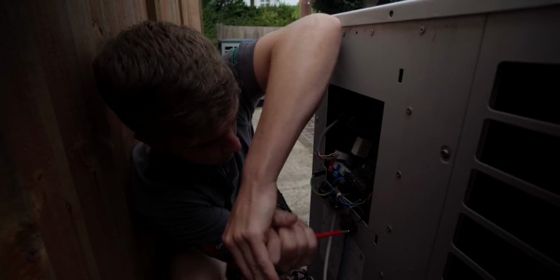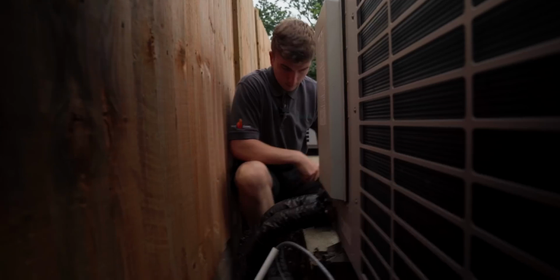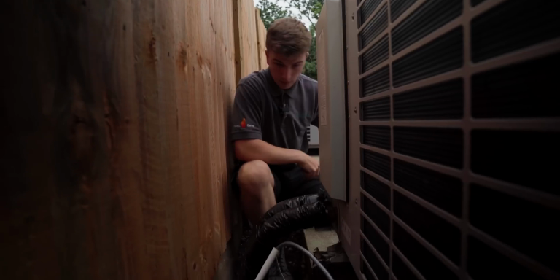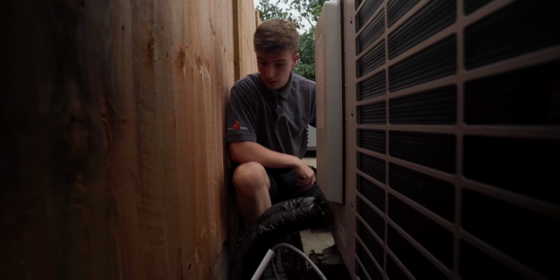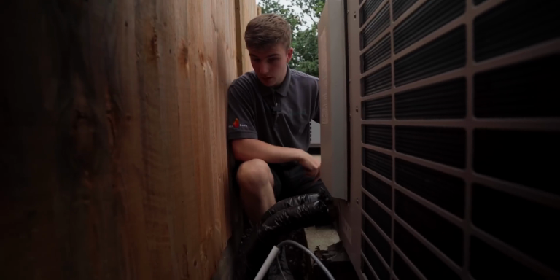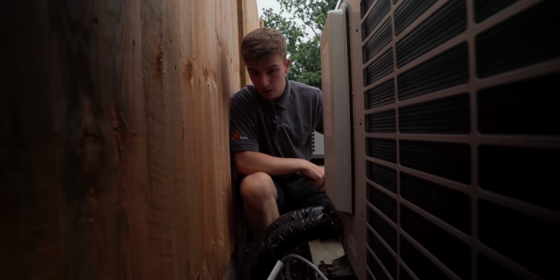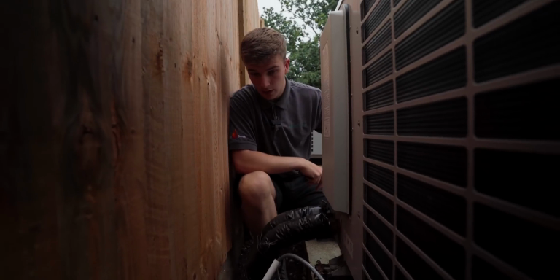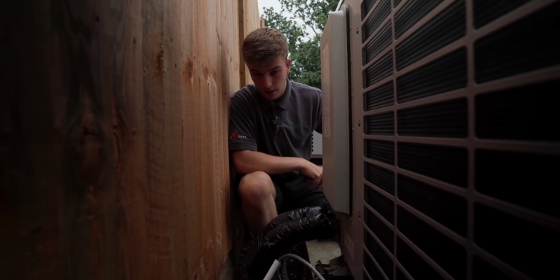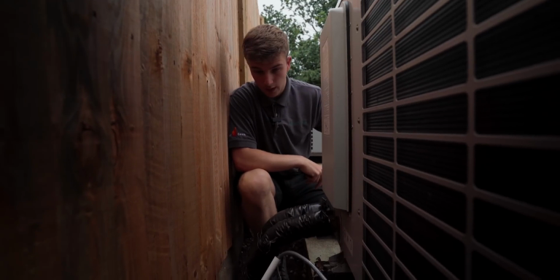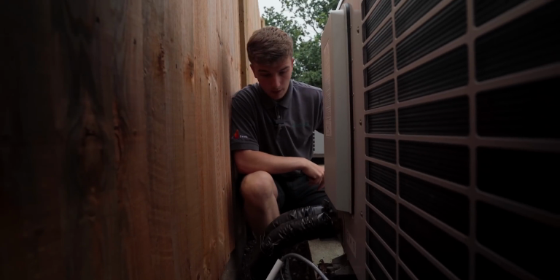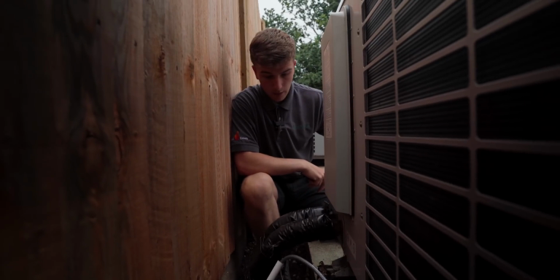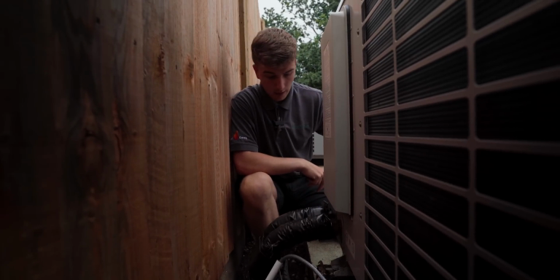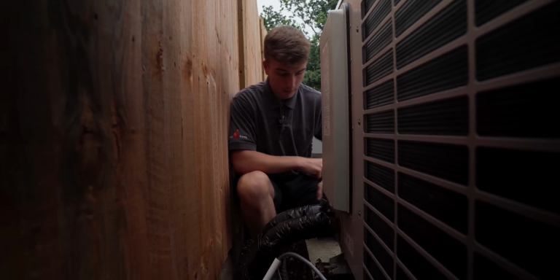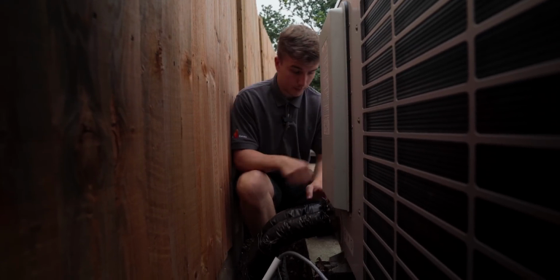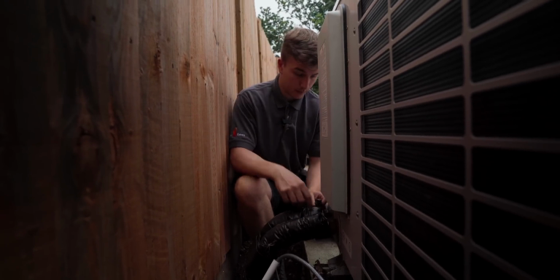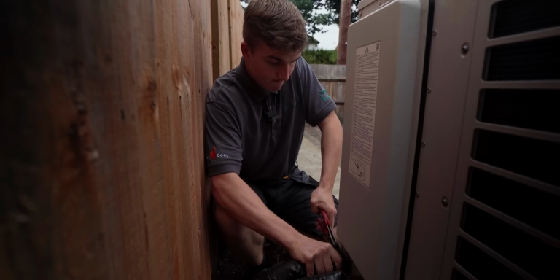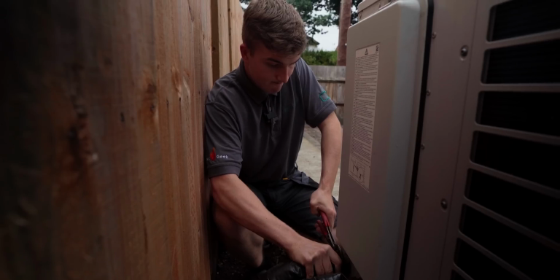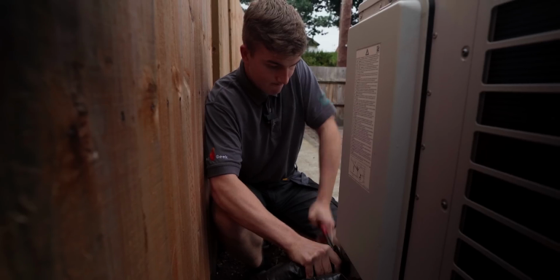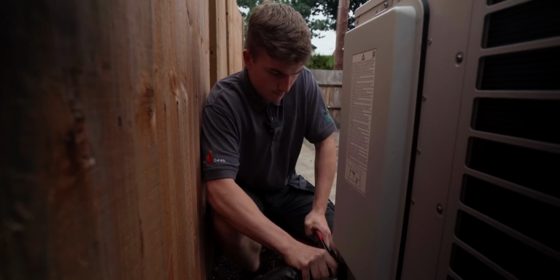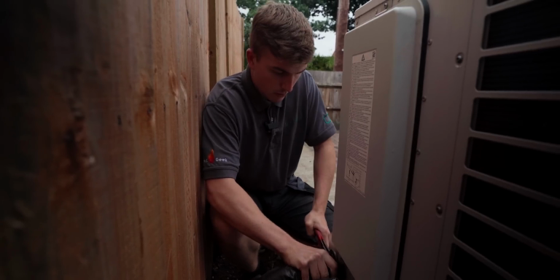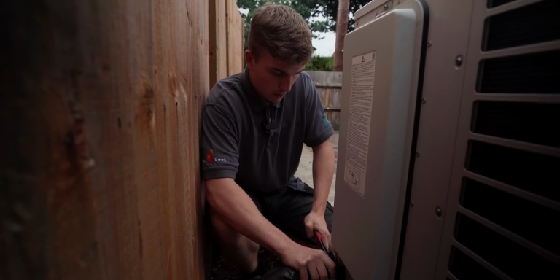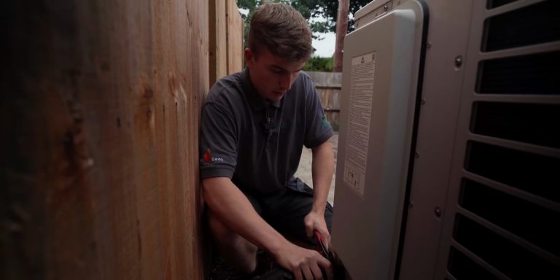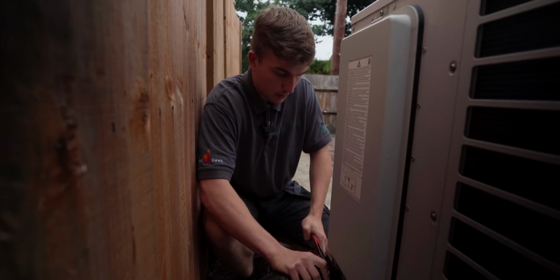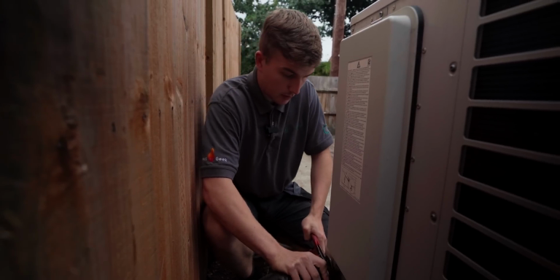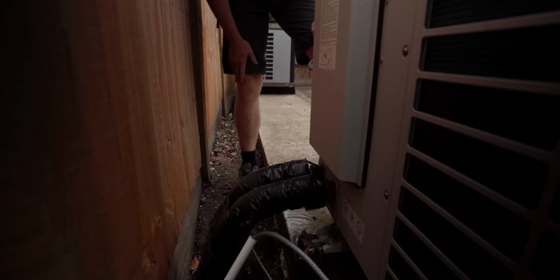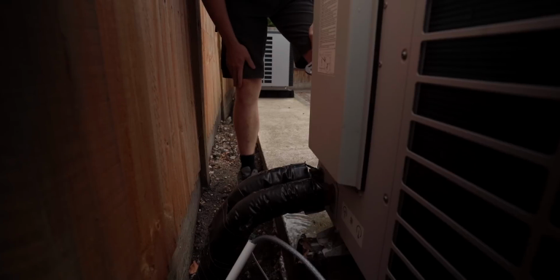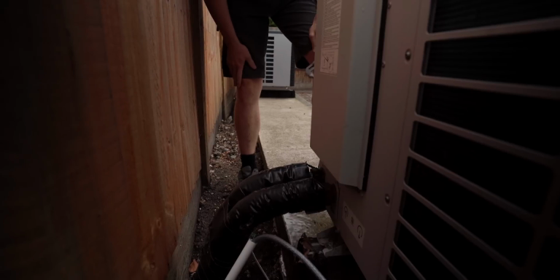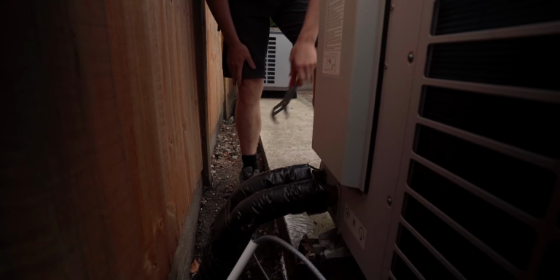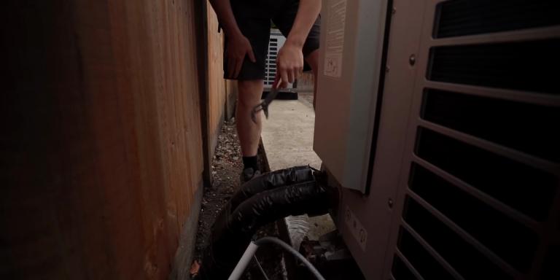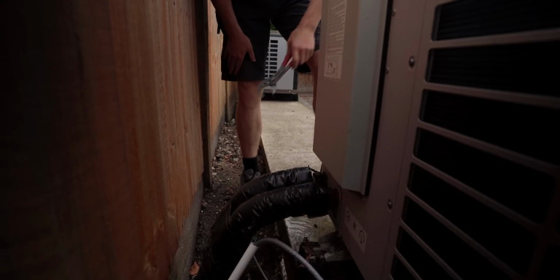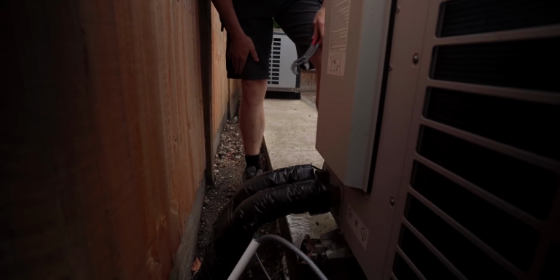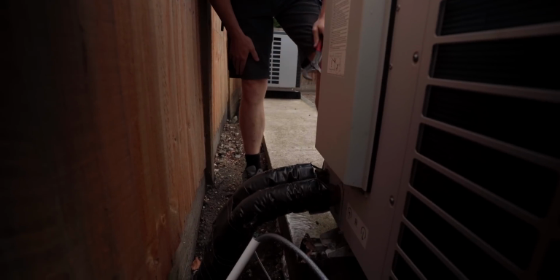I think we are going to get a bit wet here. We're just going to let it drain onto the floor.